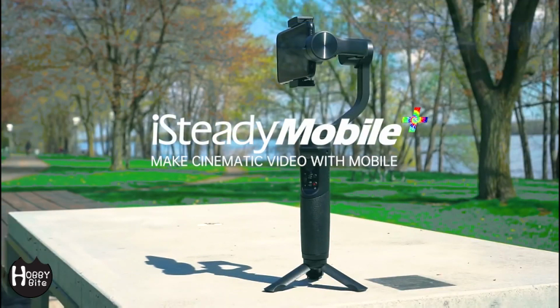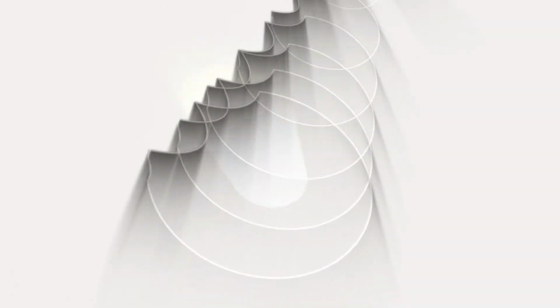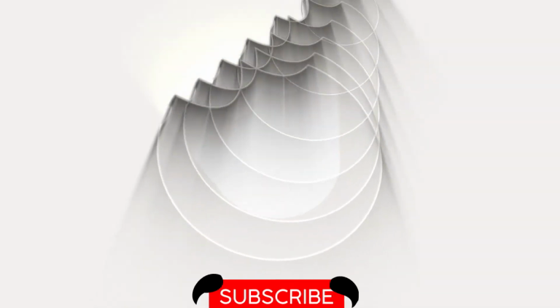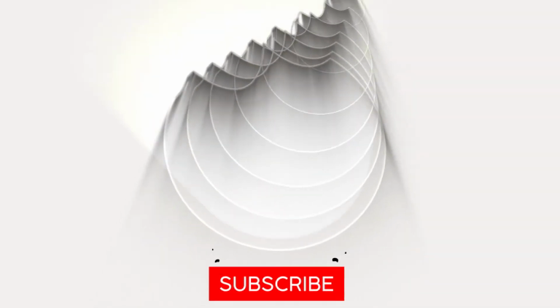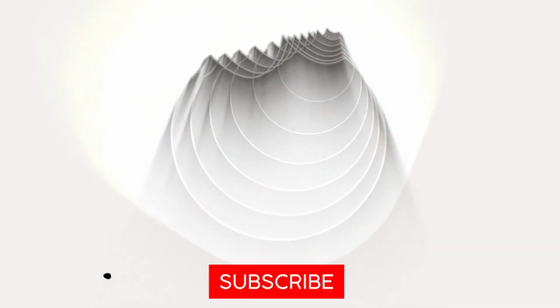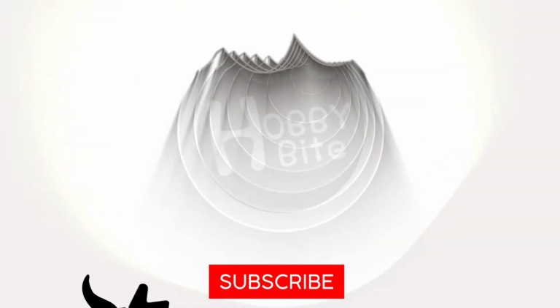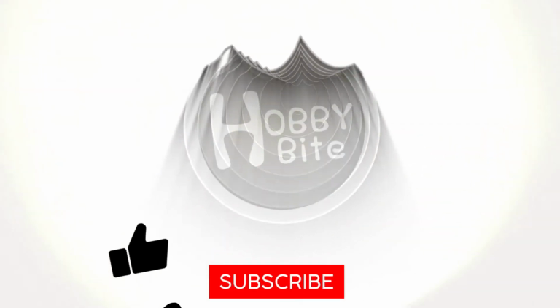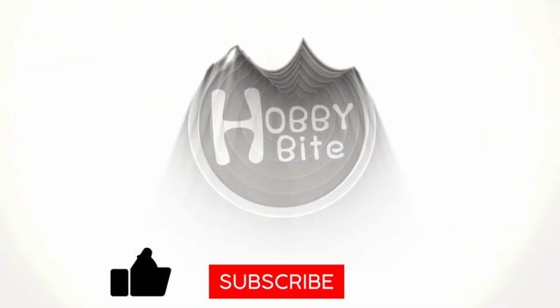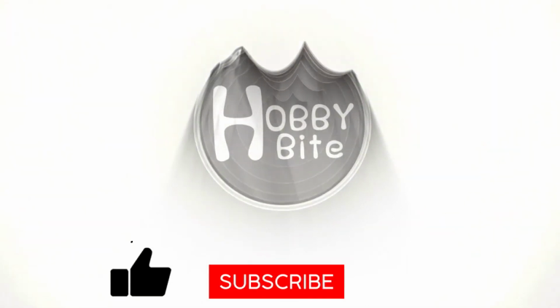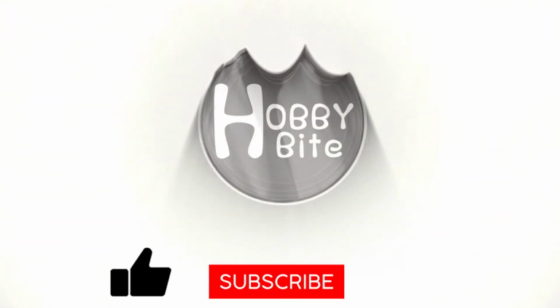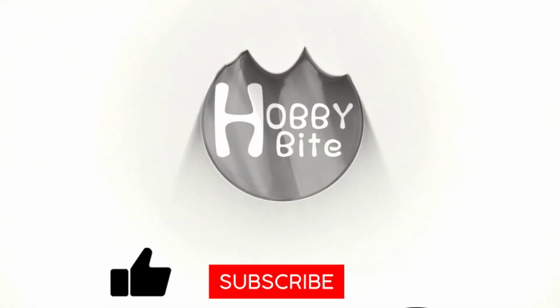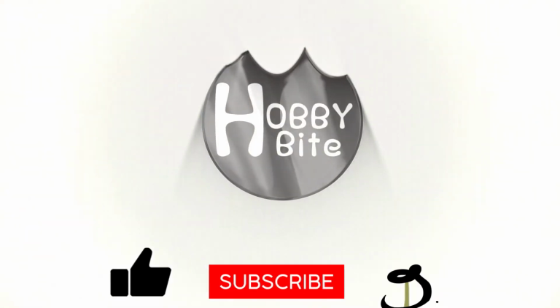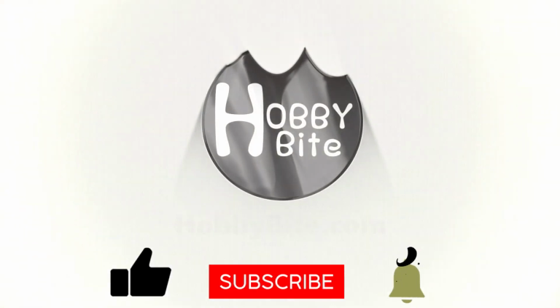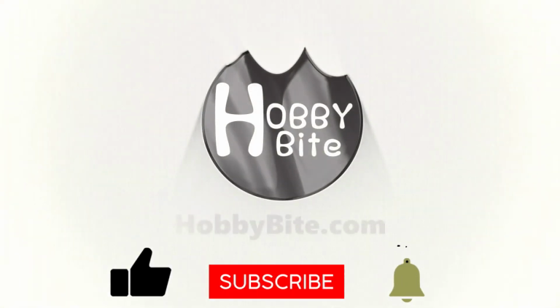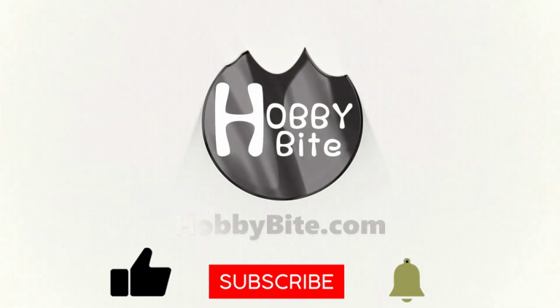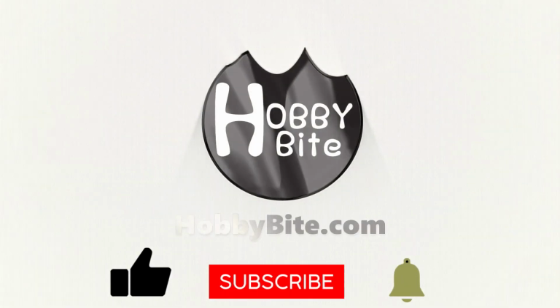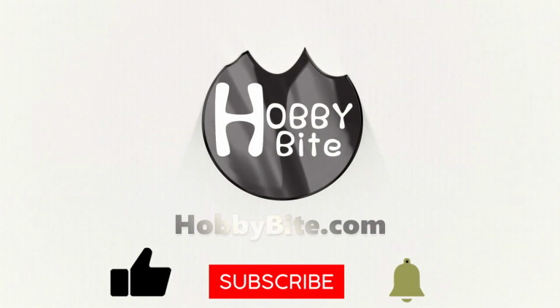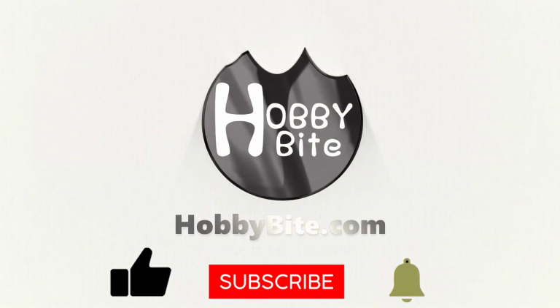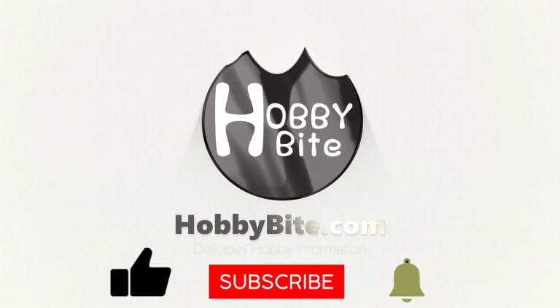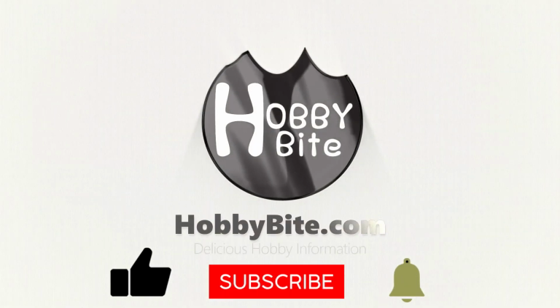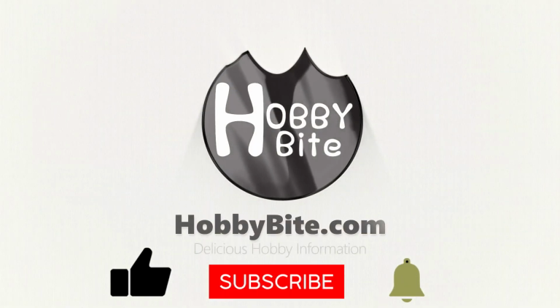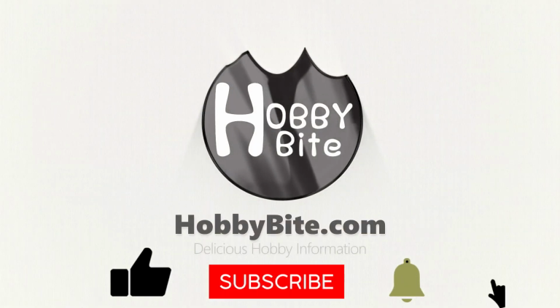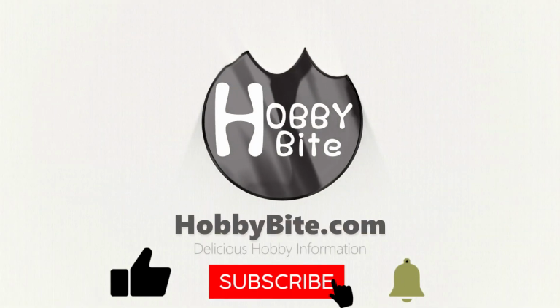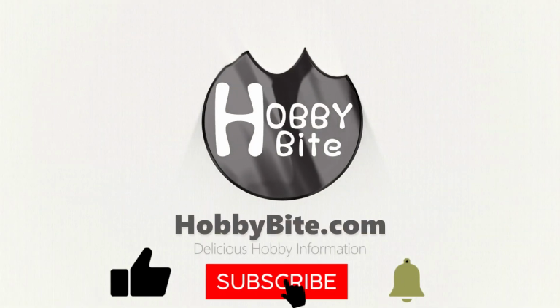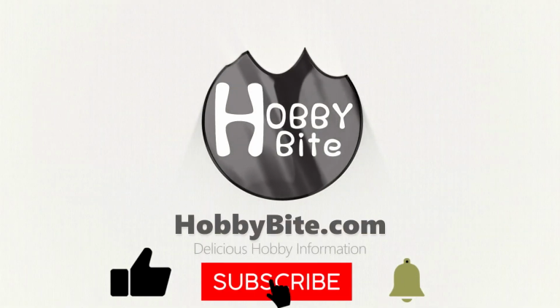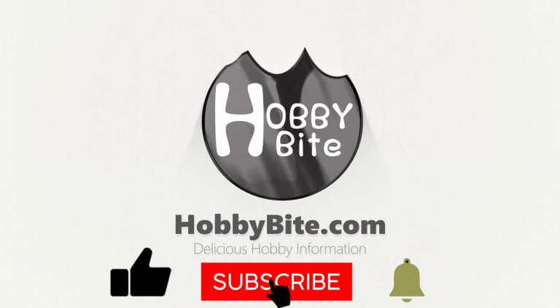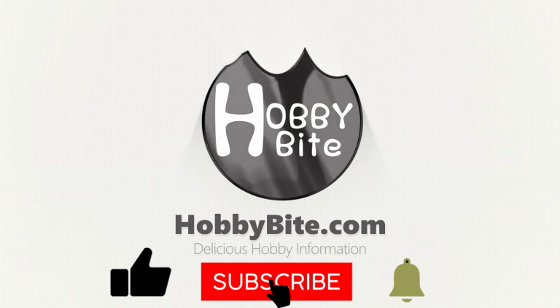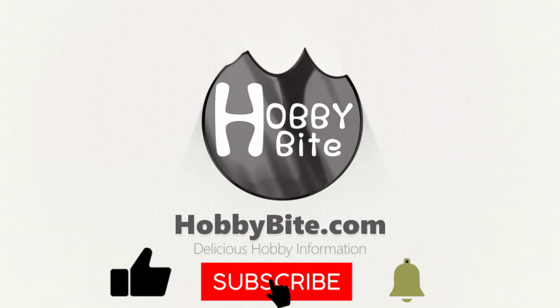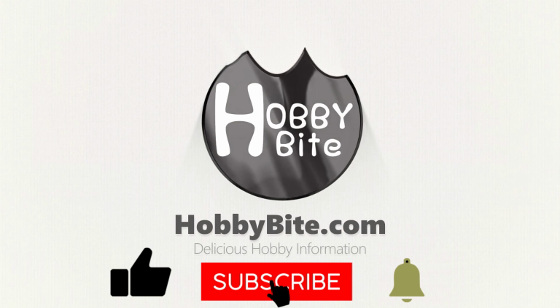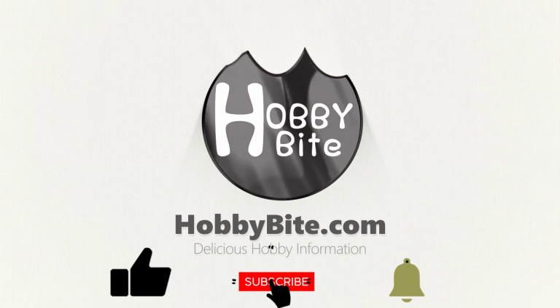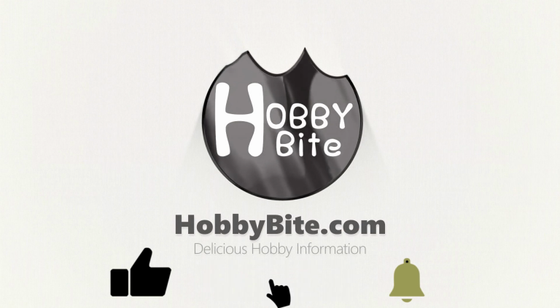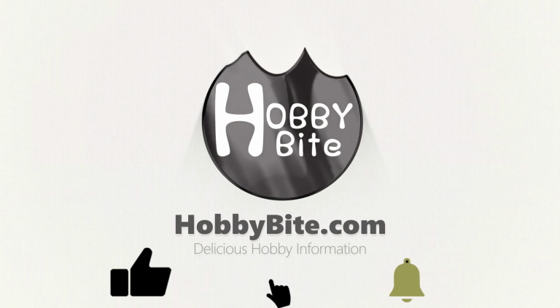If you enjoyed this video, don't forget to subscribe and press that like button.